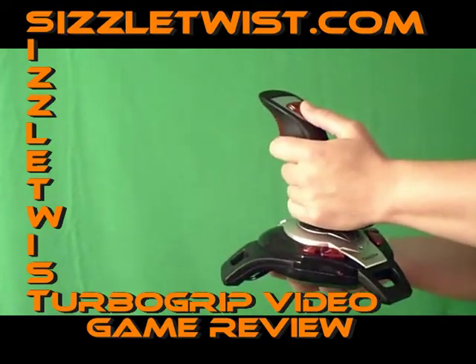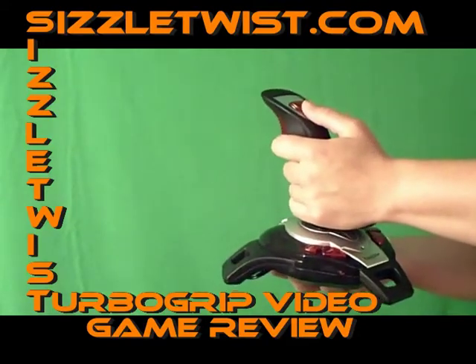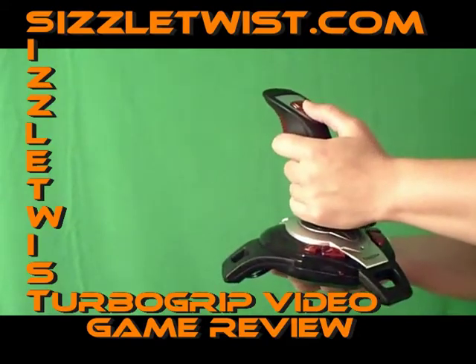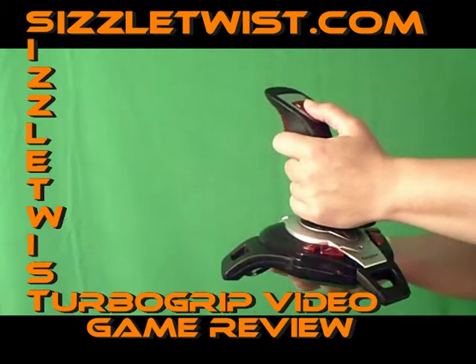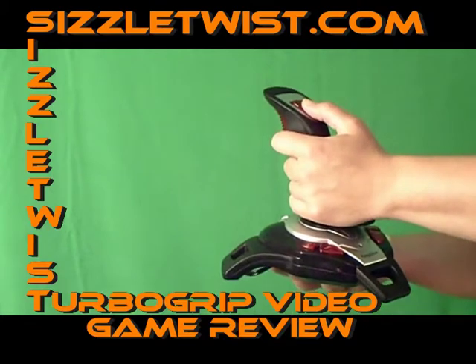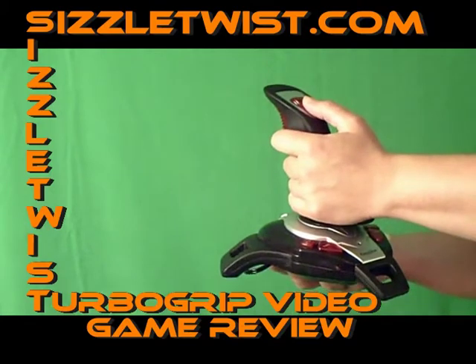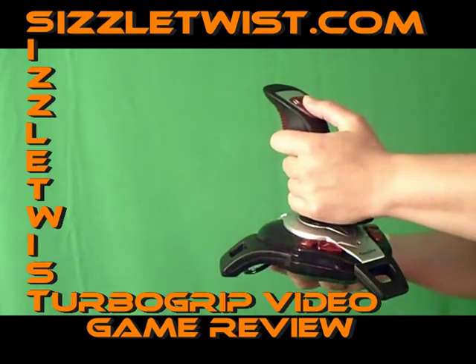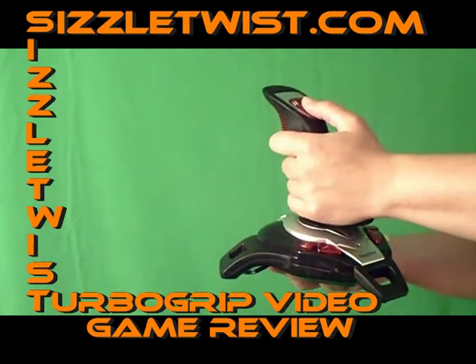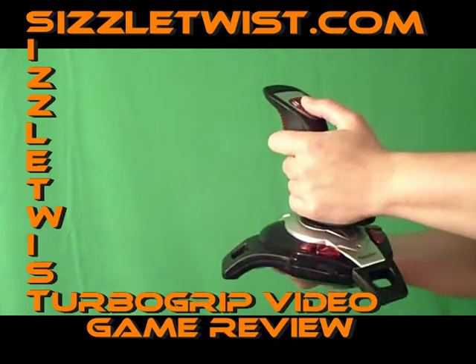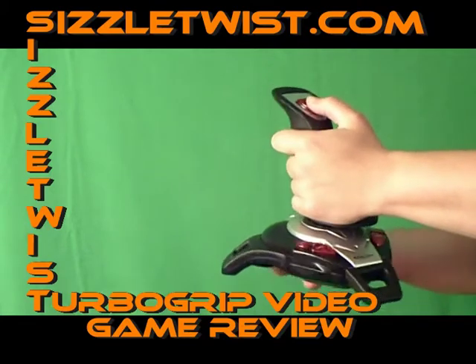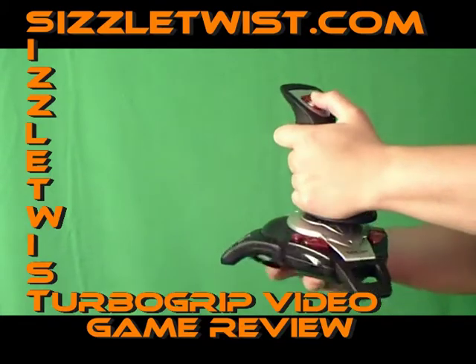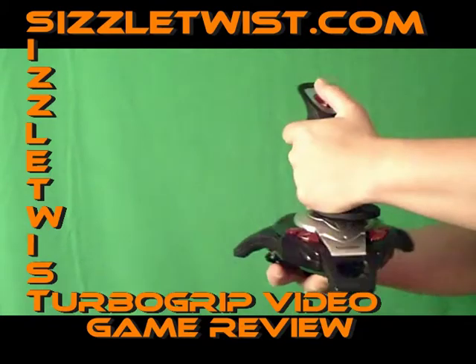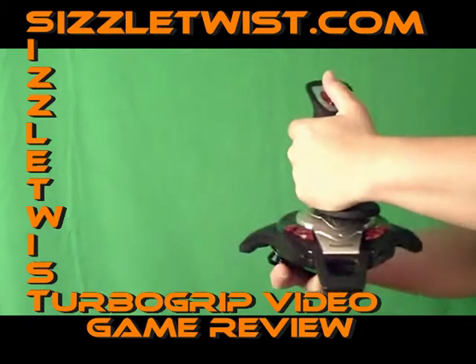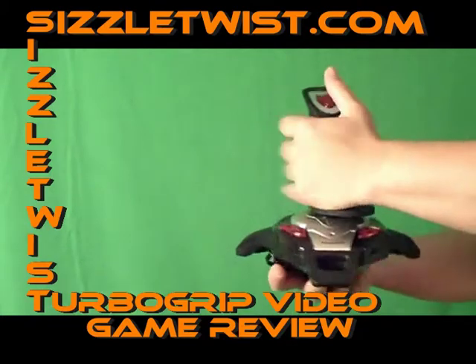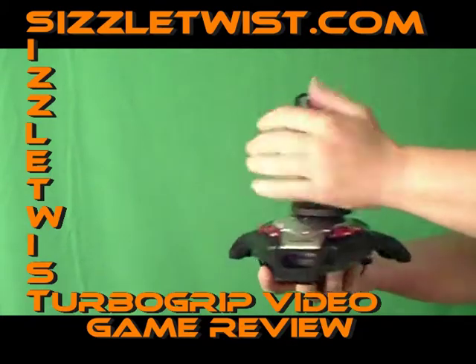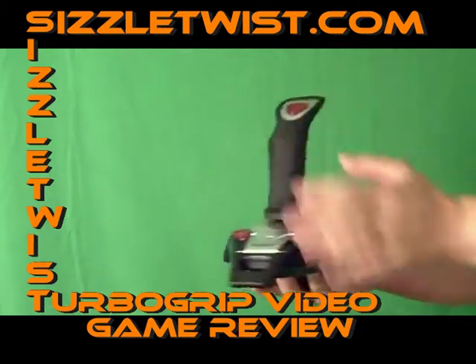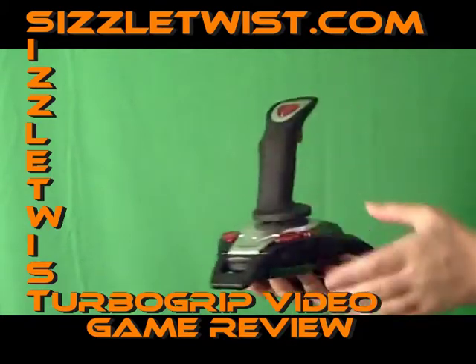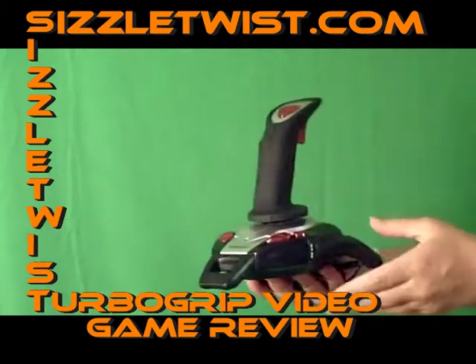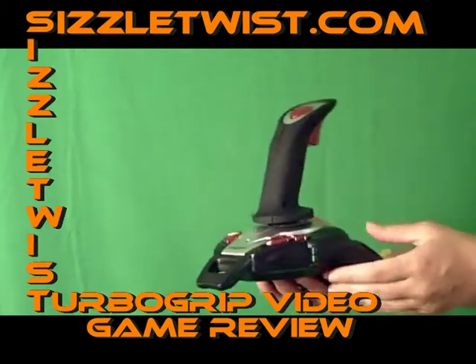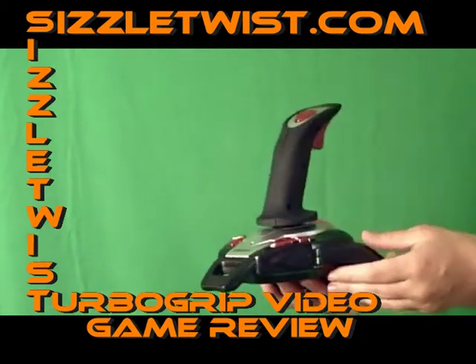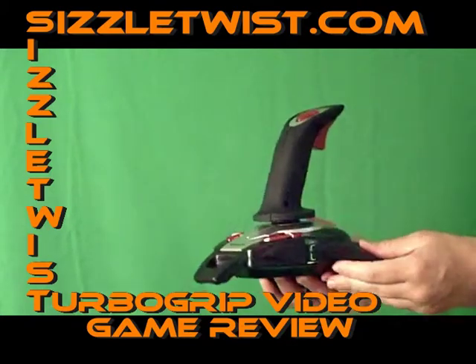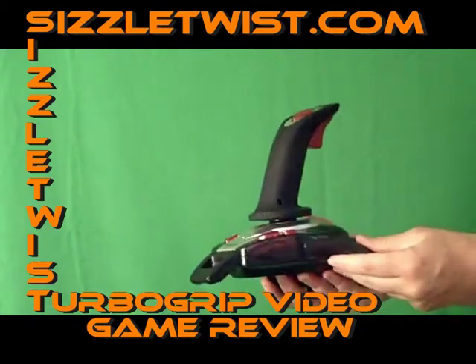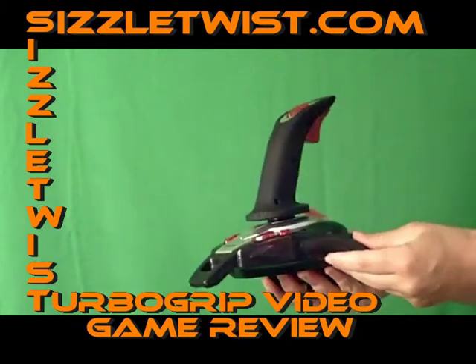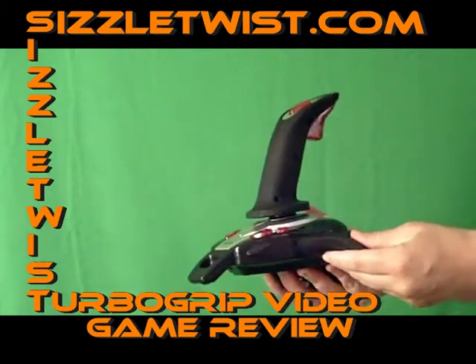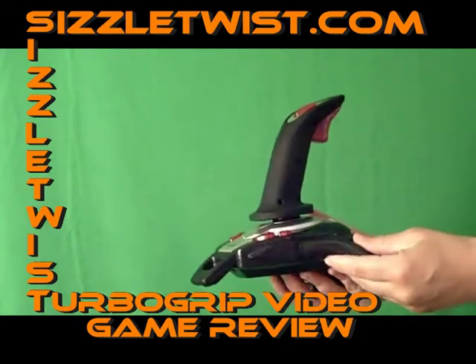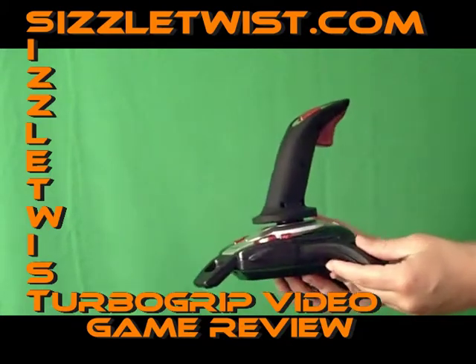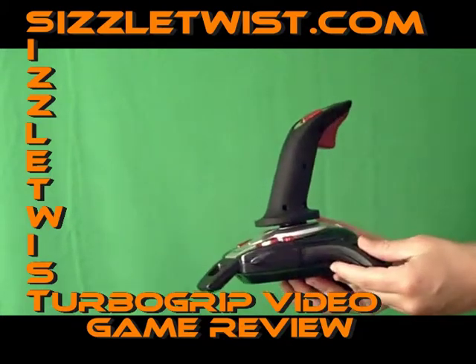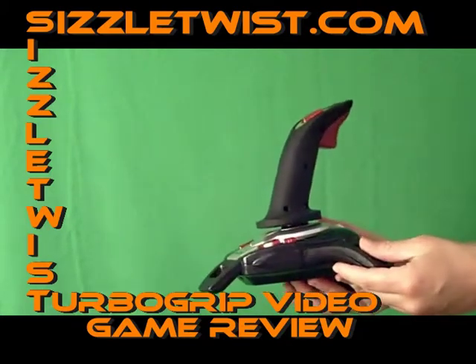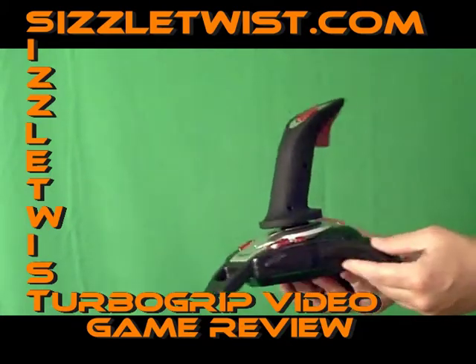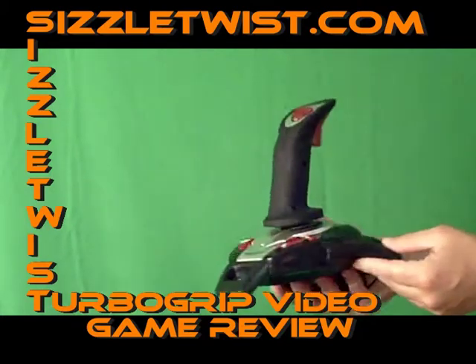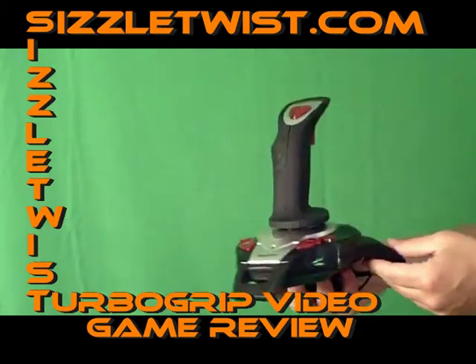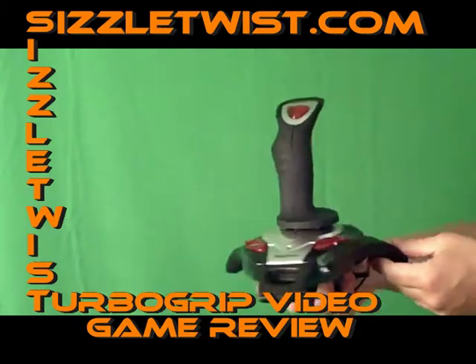This convenient, portable system is available for only $6.99 at SizzleTwist.com.